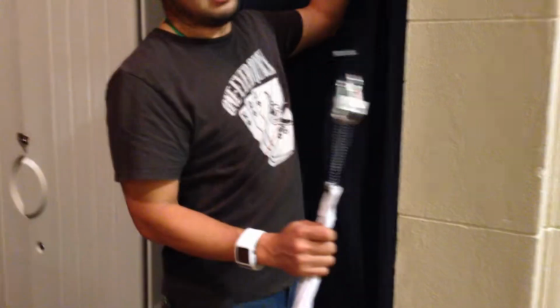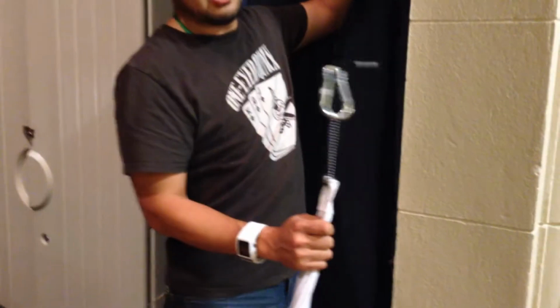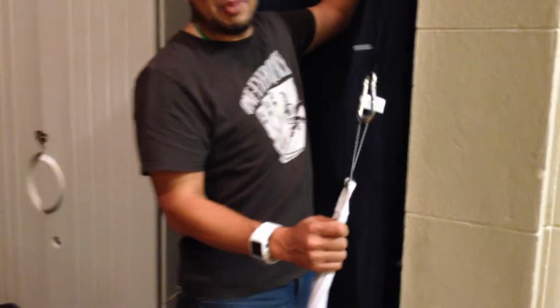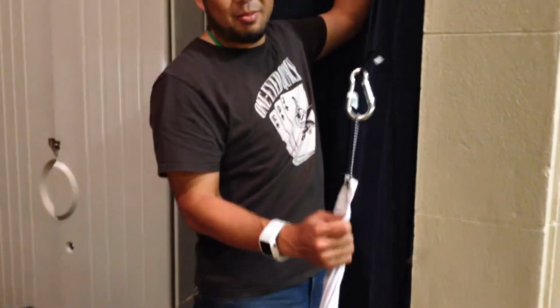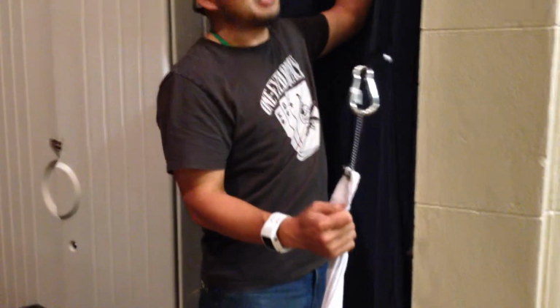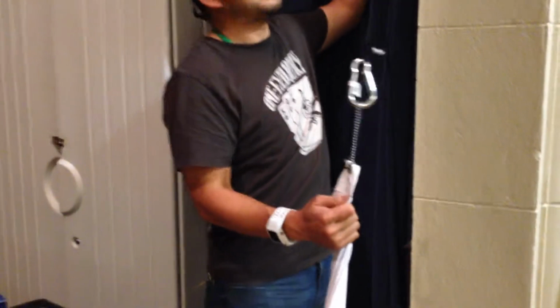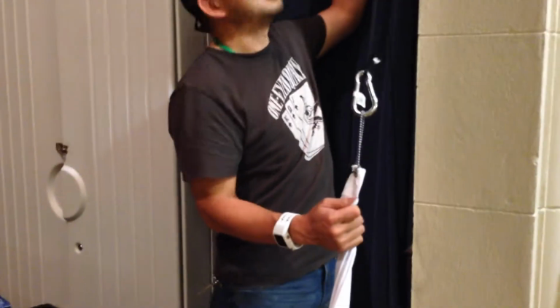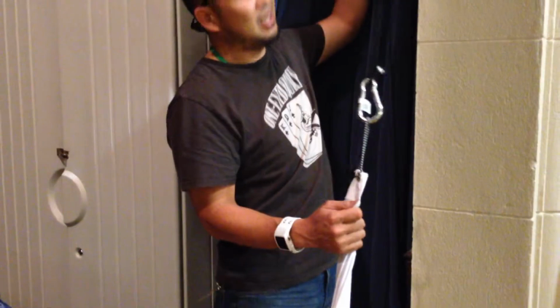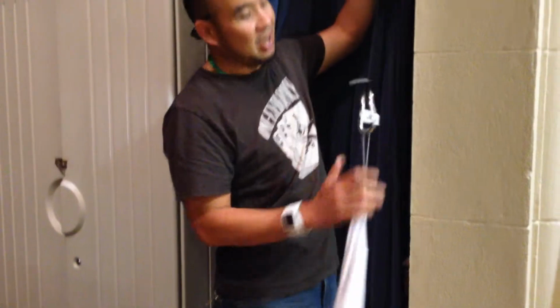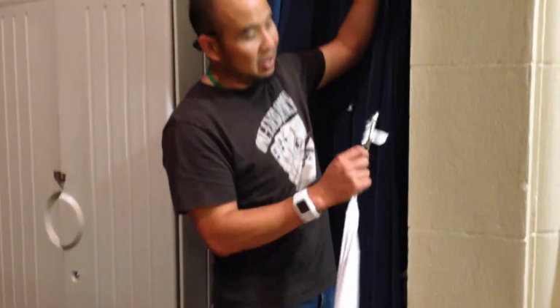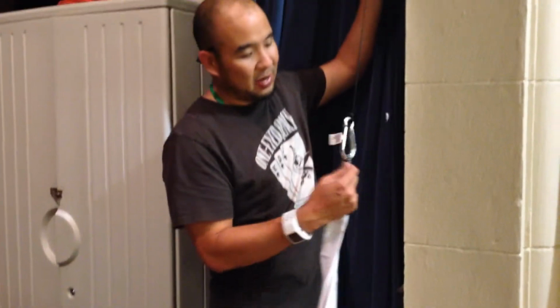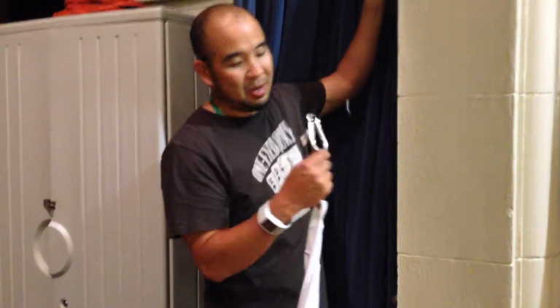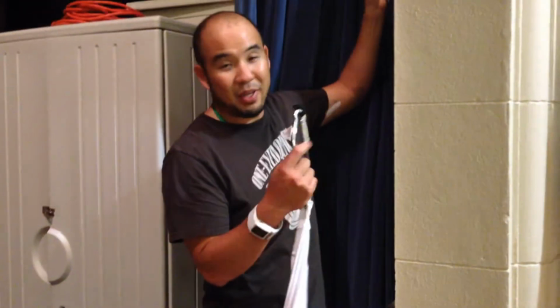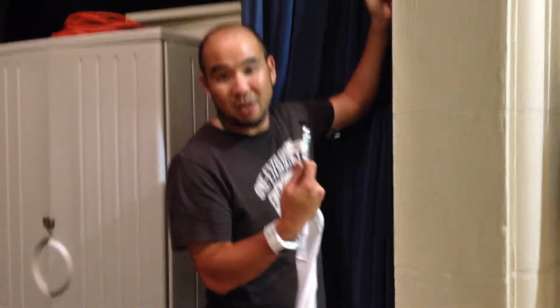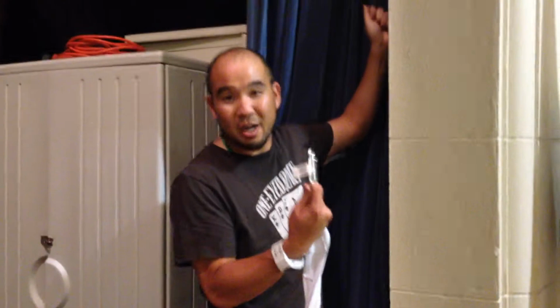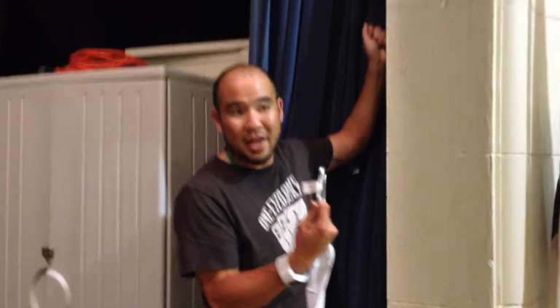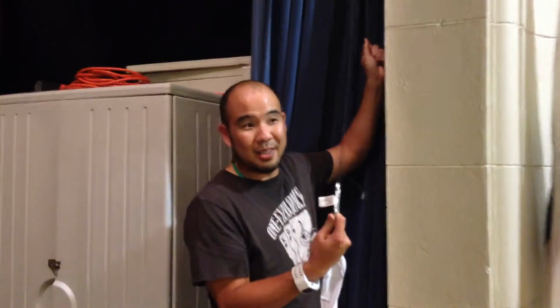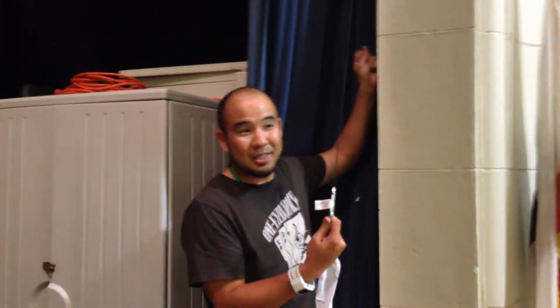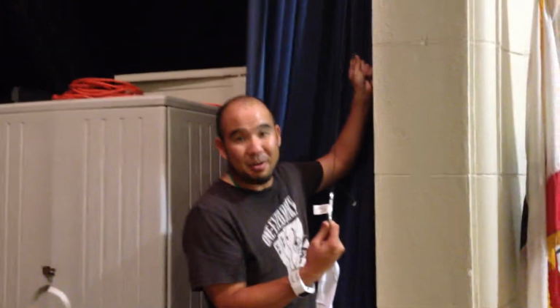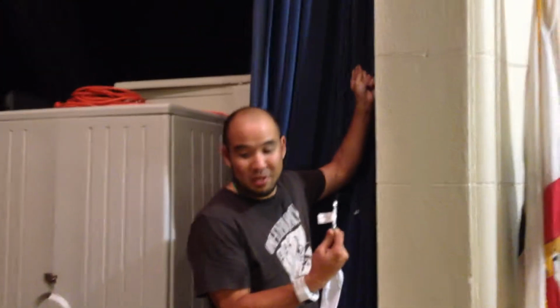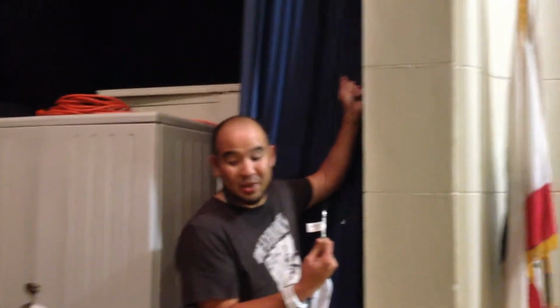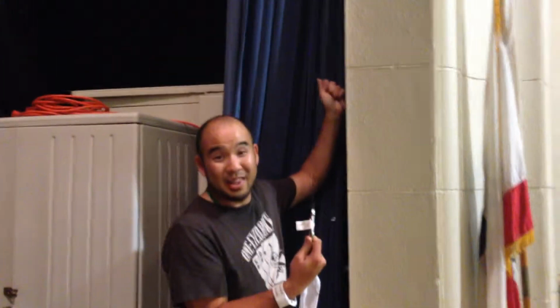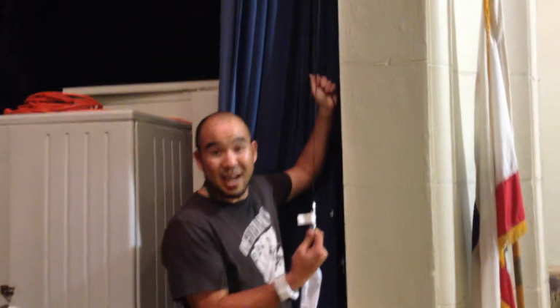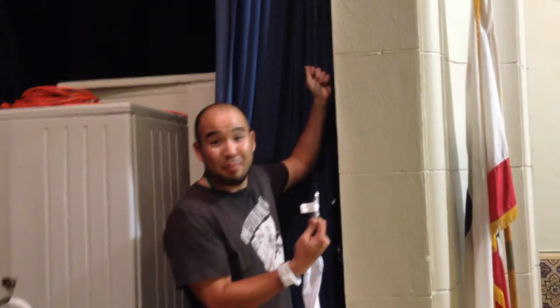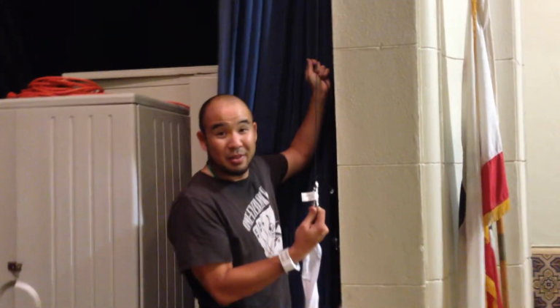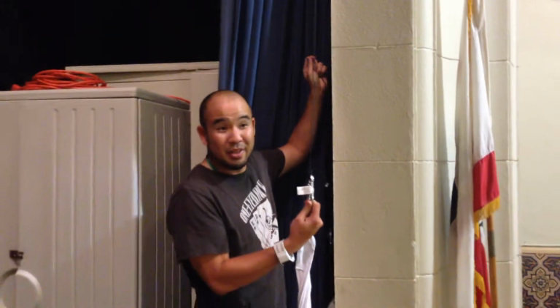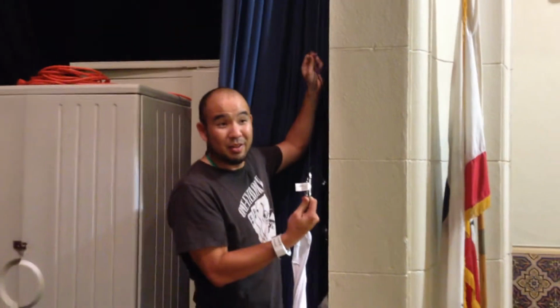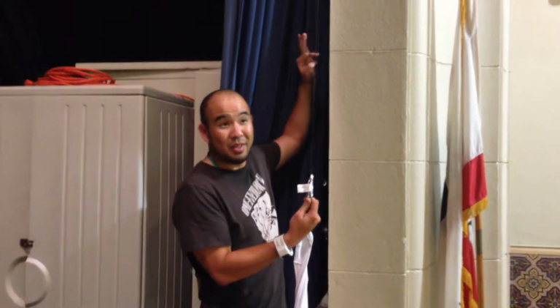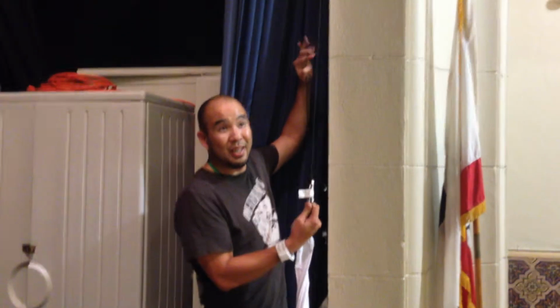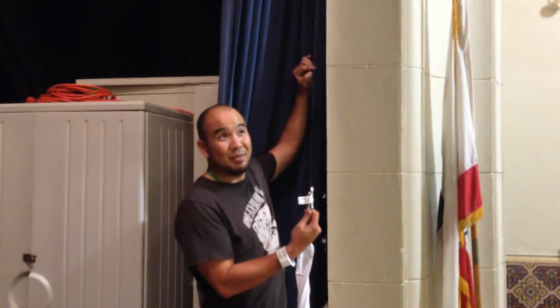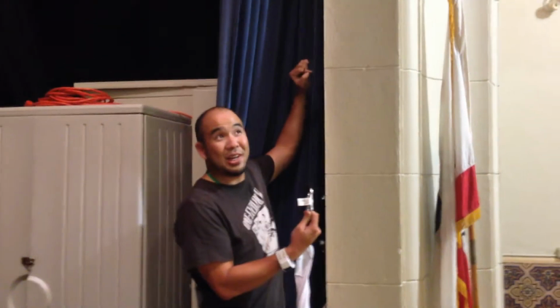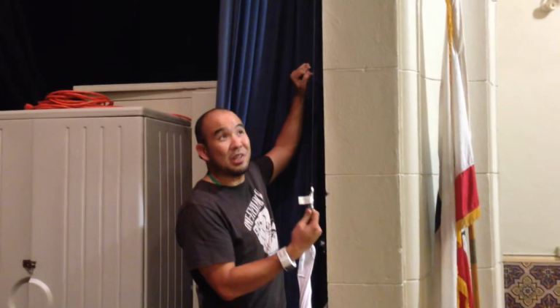So now I'm just going to hoist this all the way up. It'll automatically stop once you hit the top of the stage.